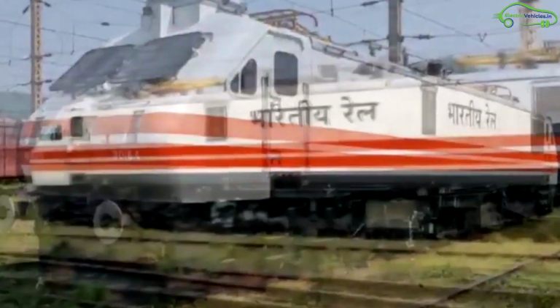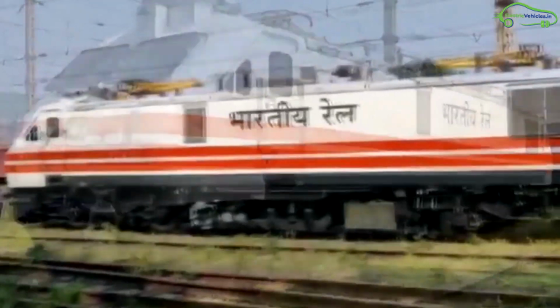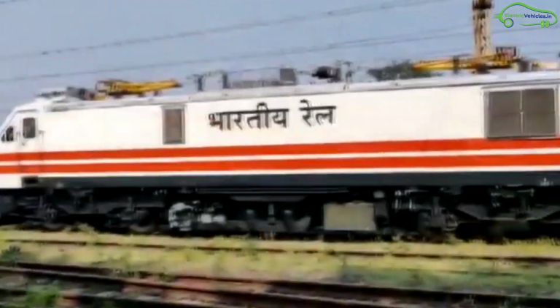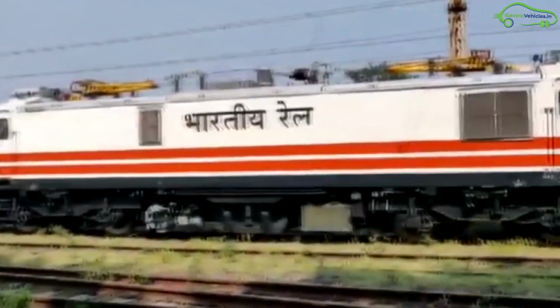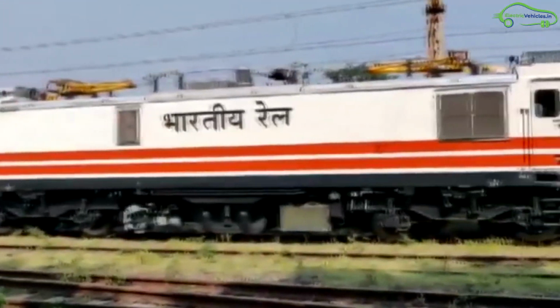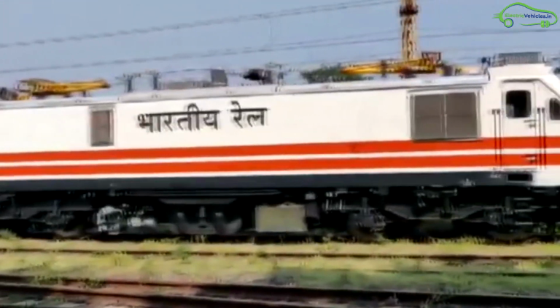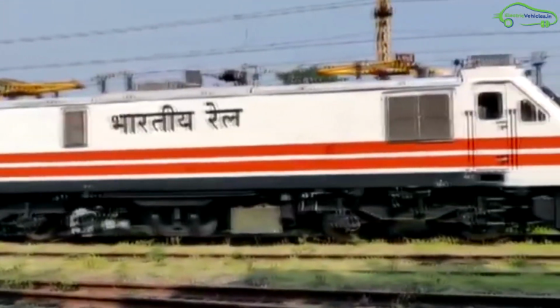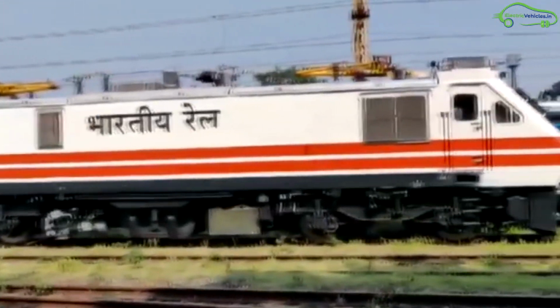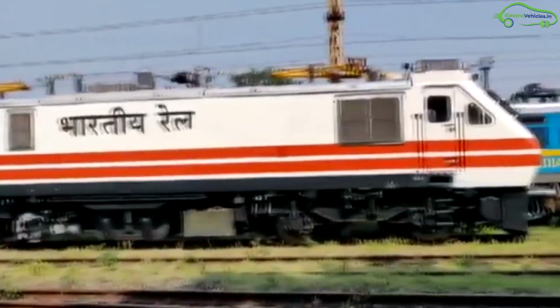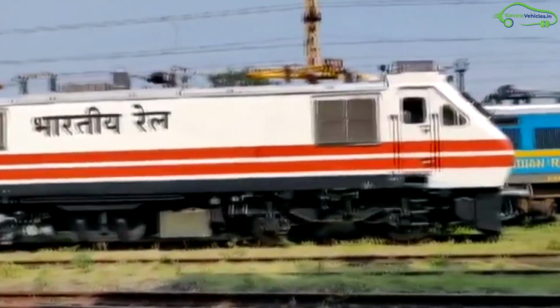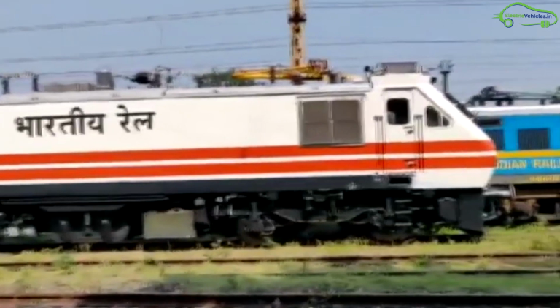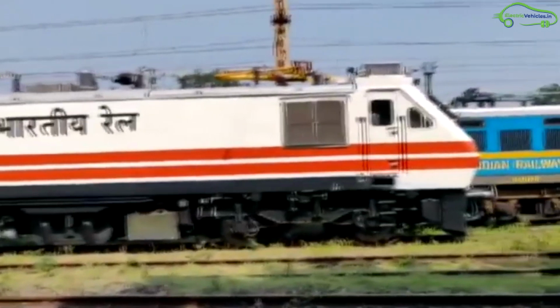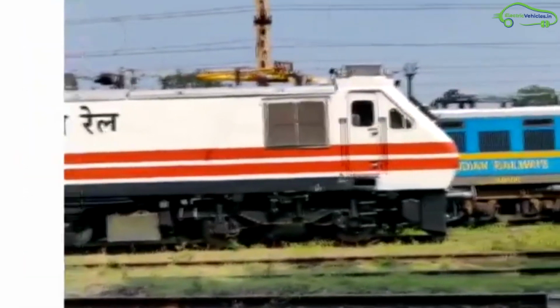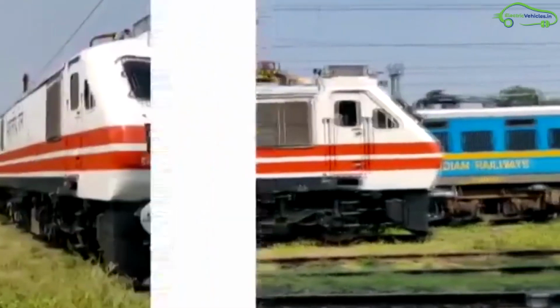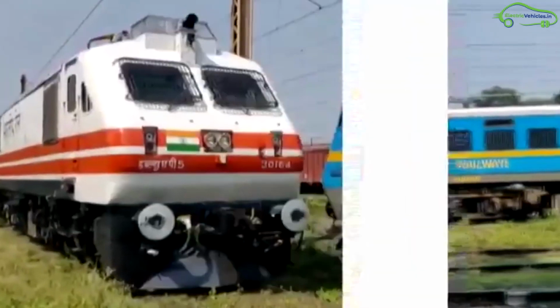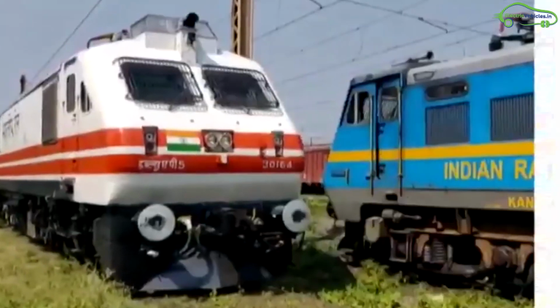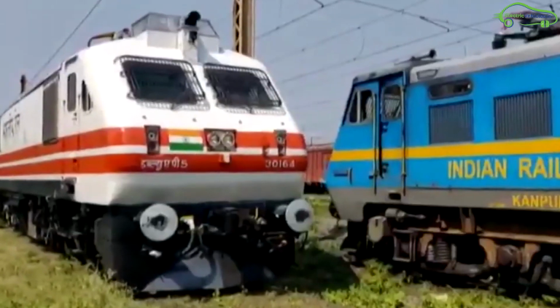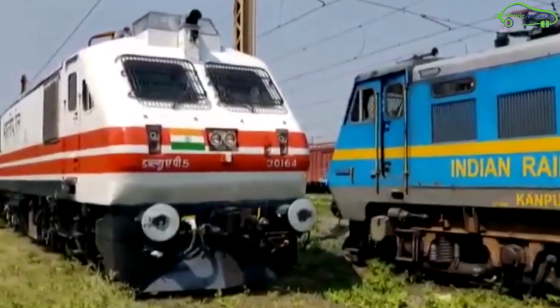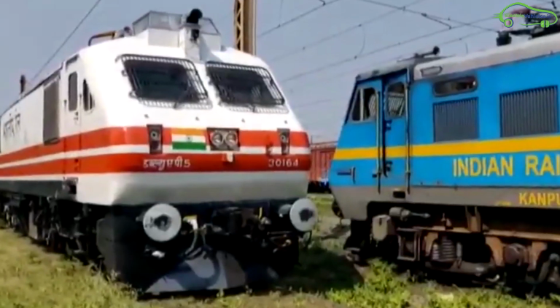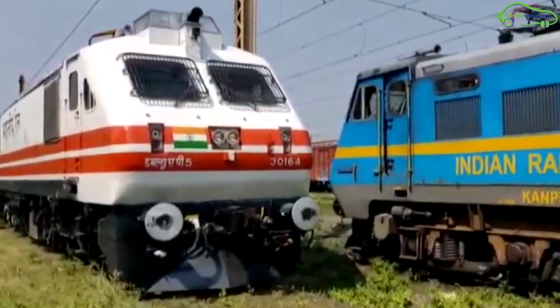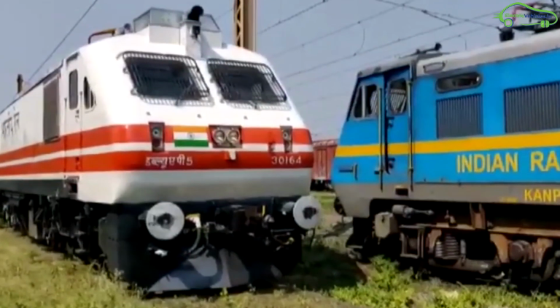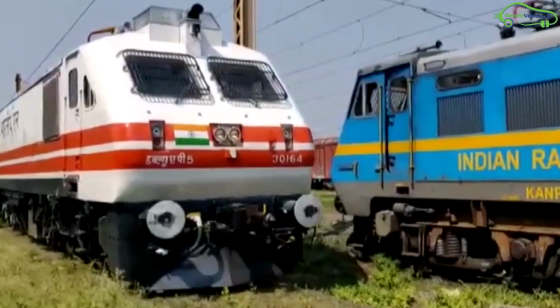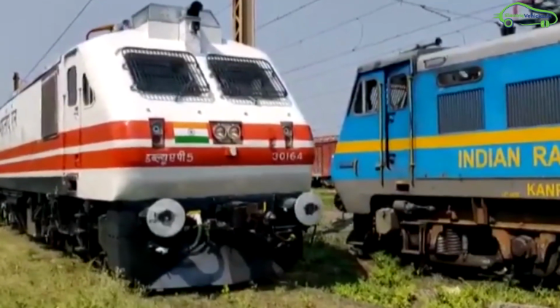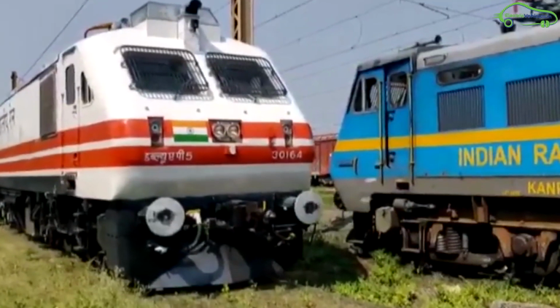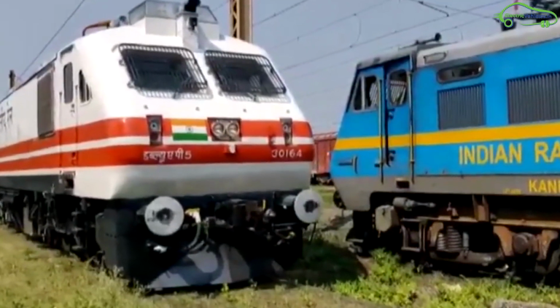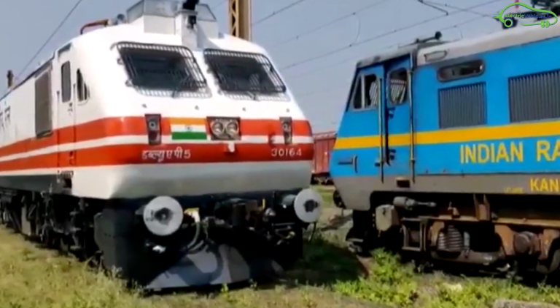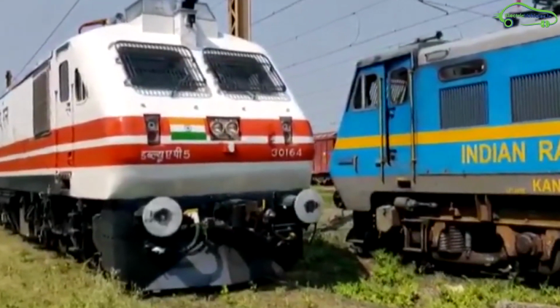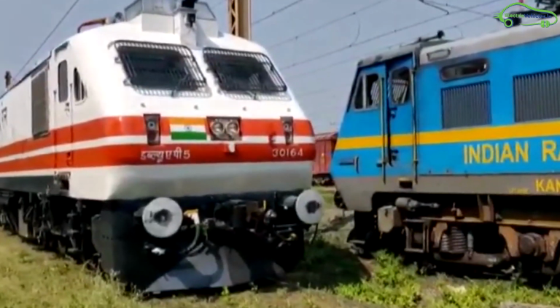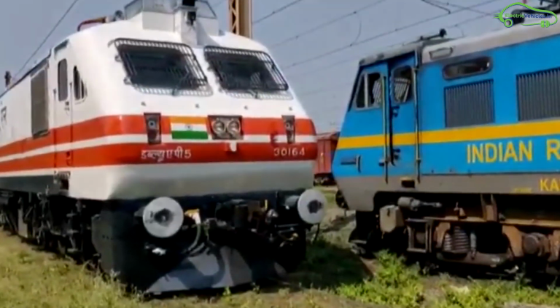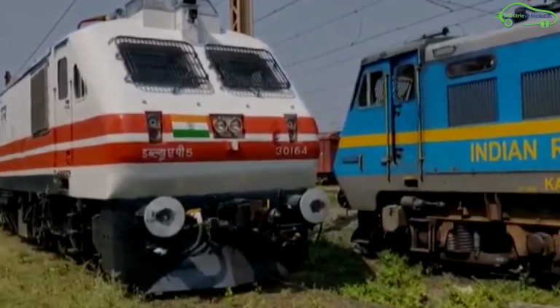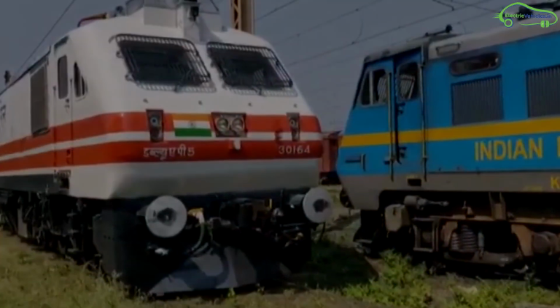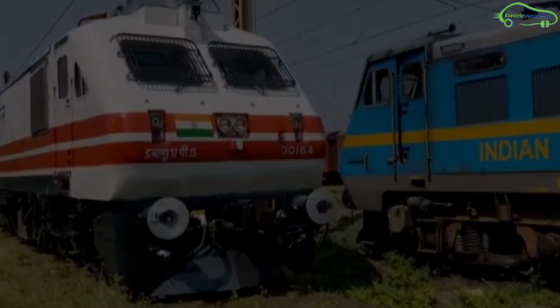Anyway, it's good to see Indian Railways is also joining the lithium-ion club. Go green, go electric.